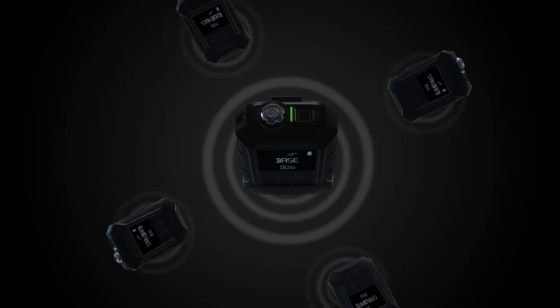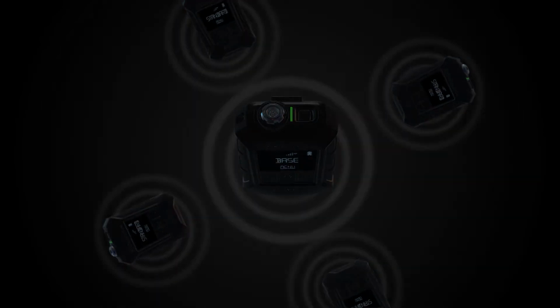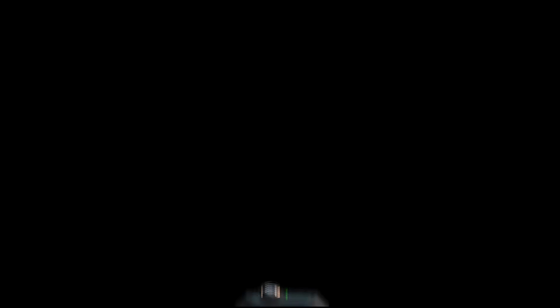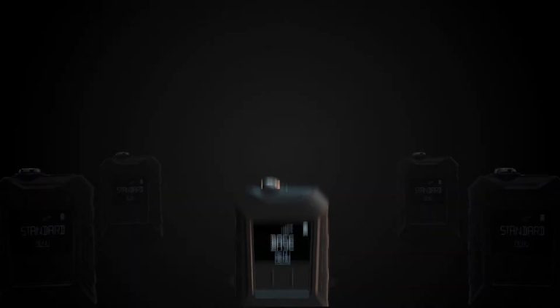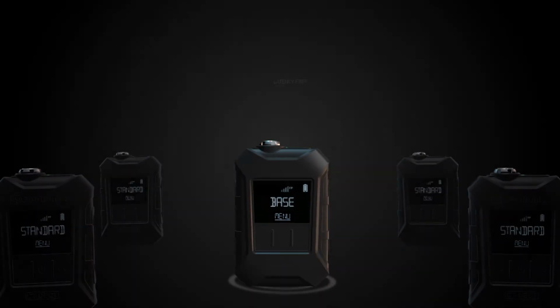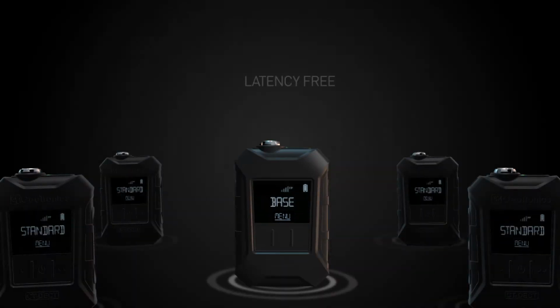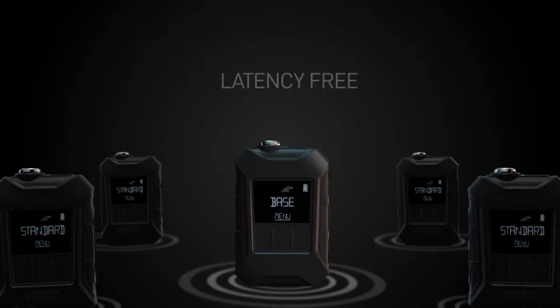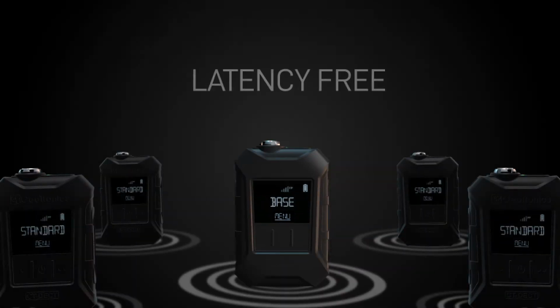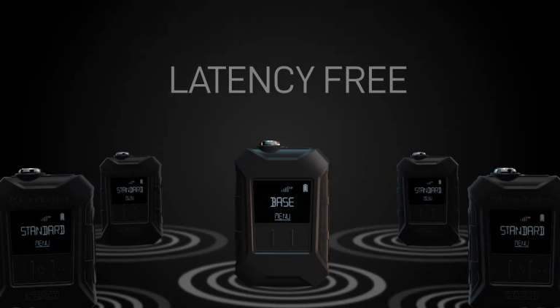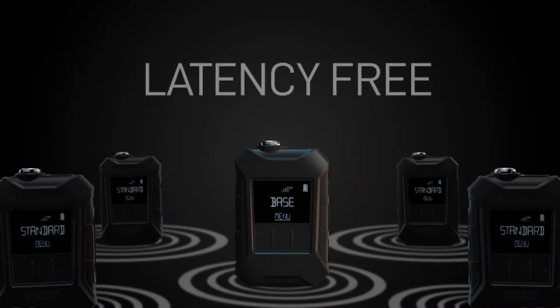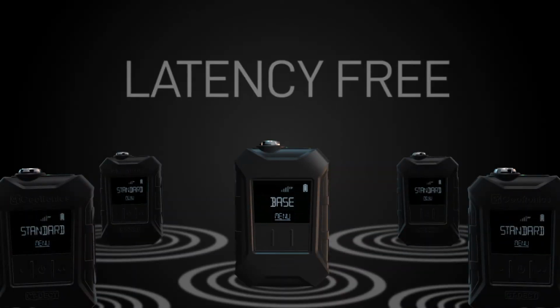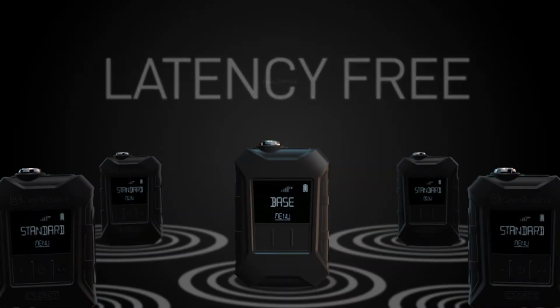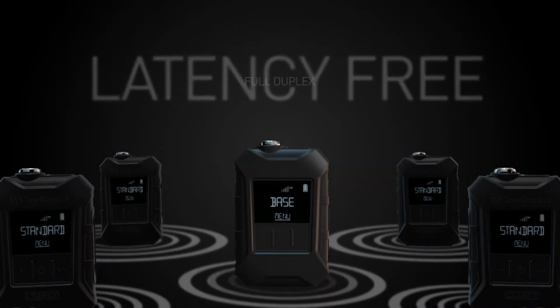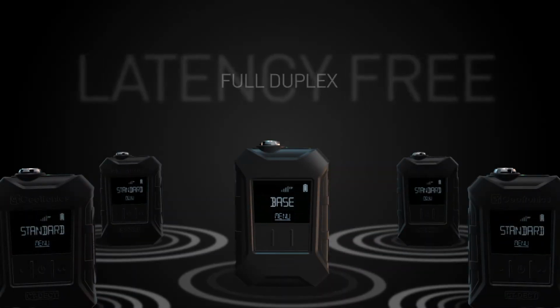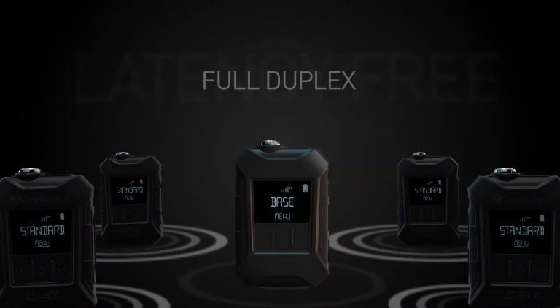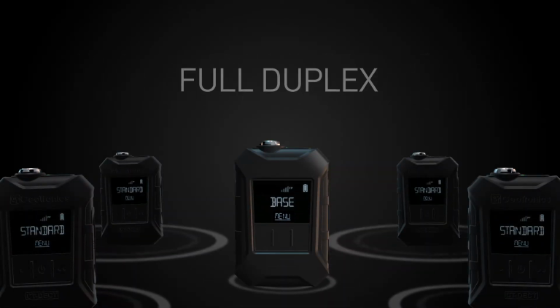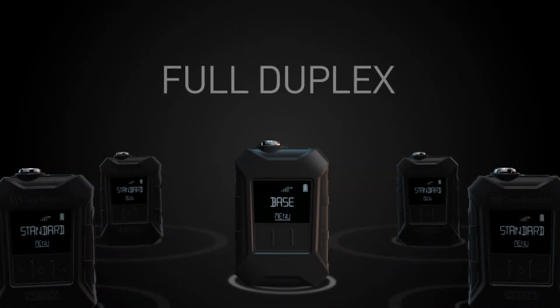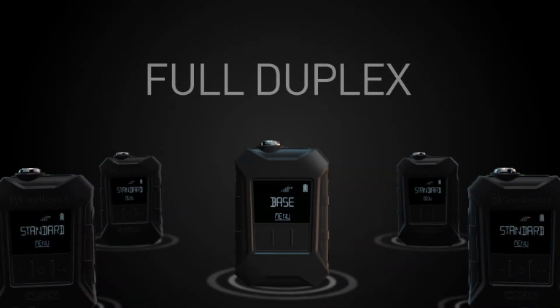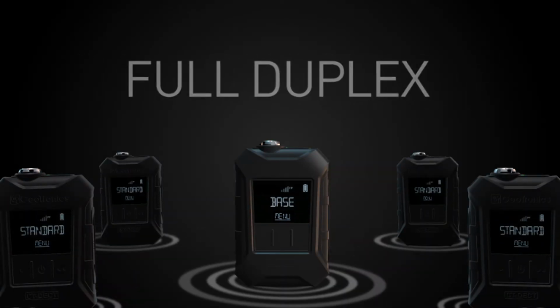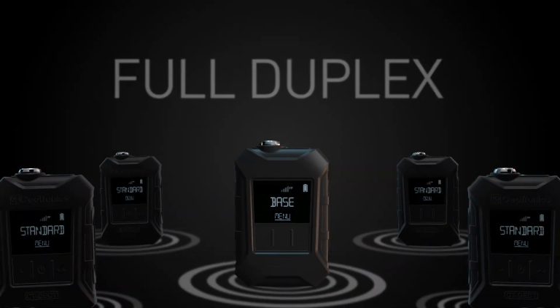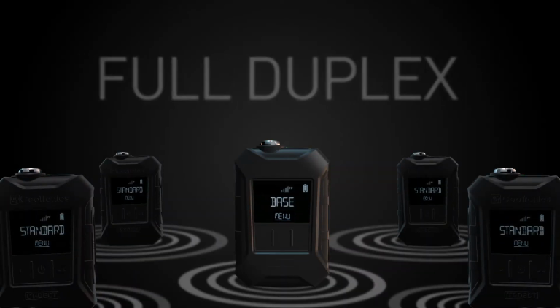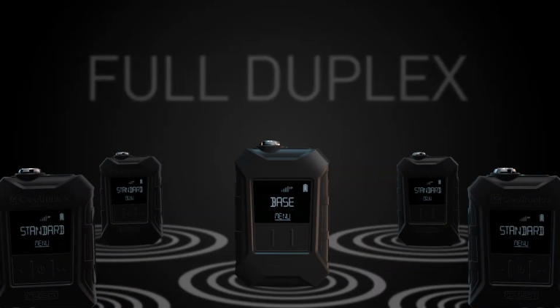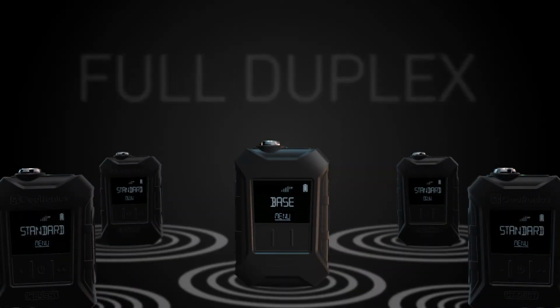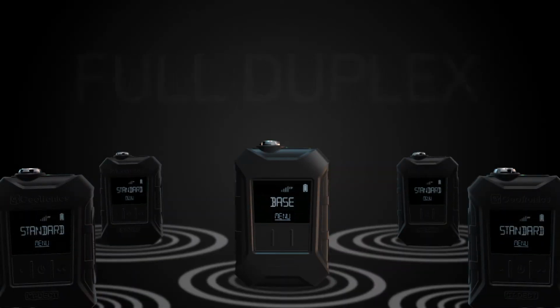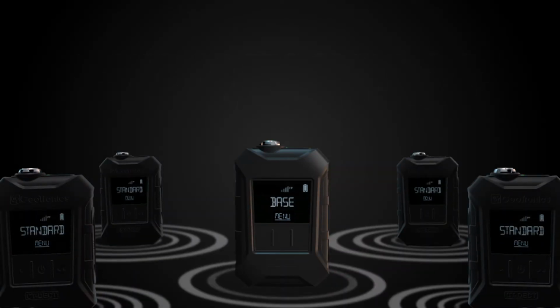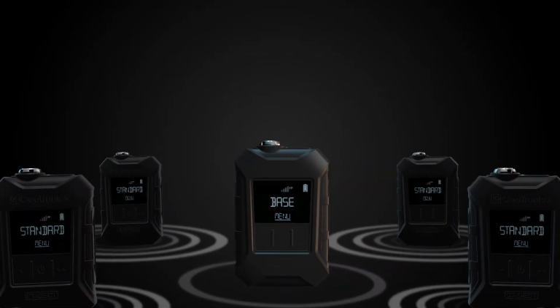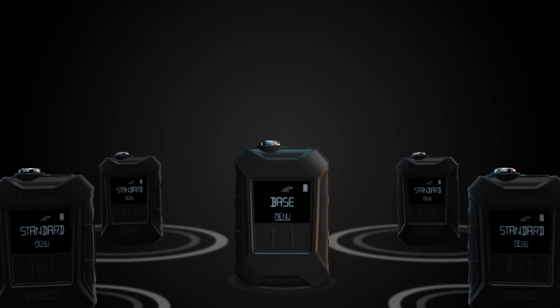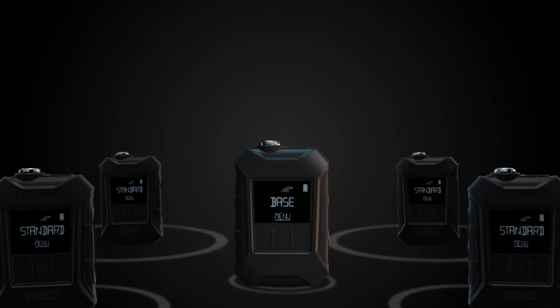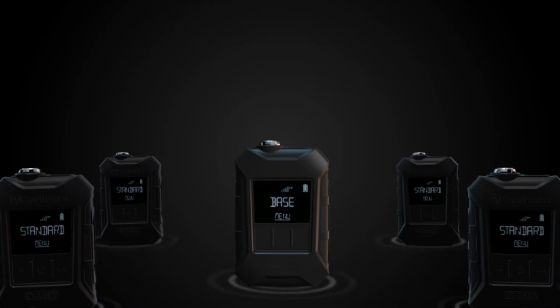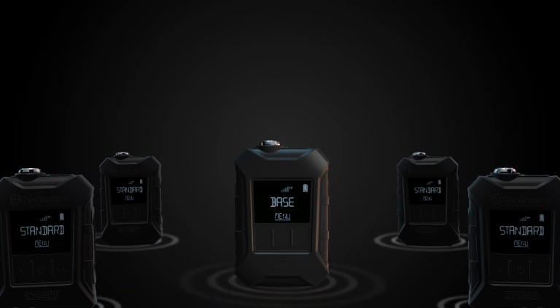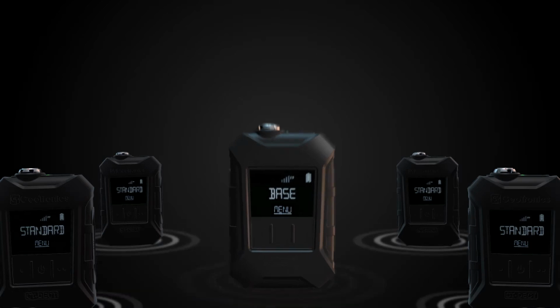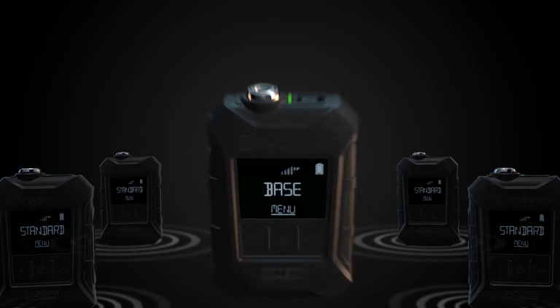Communication is latency-free and full-duplex without the need to press a PTT button.